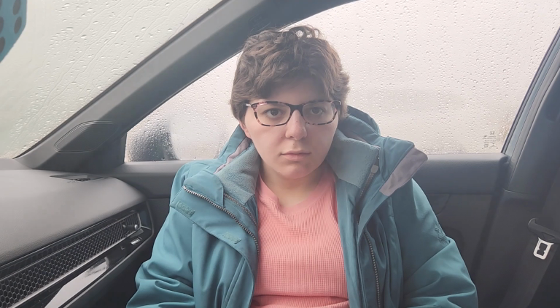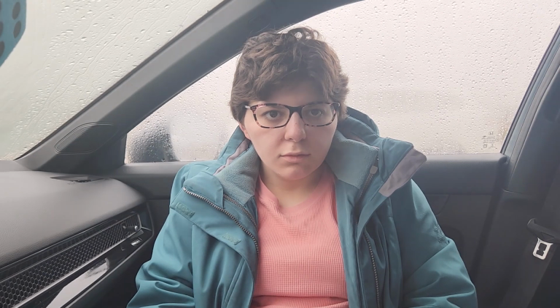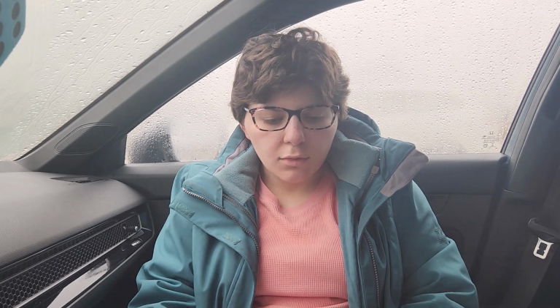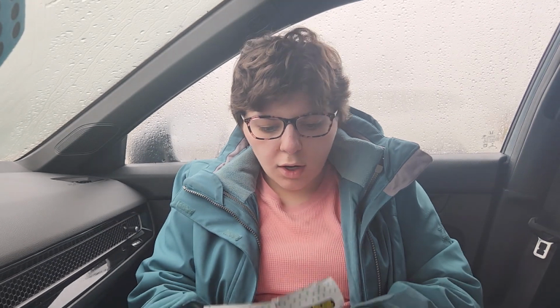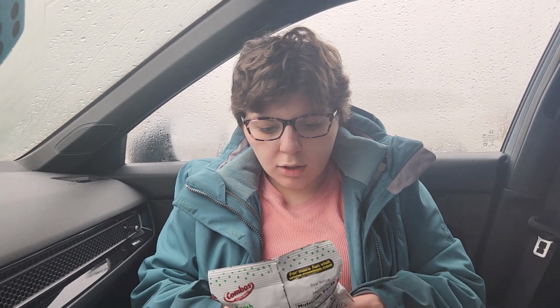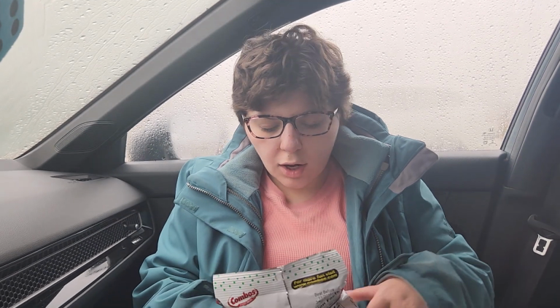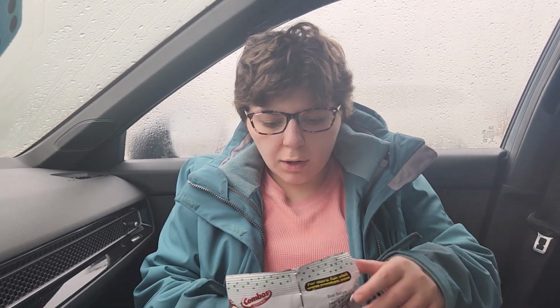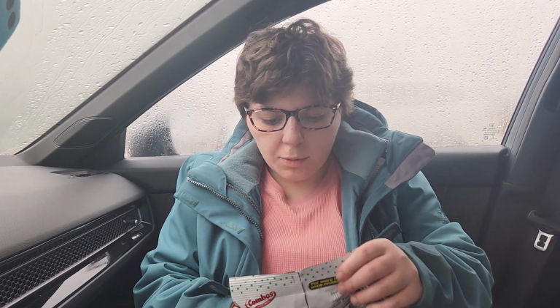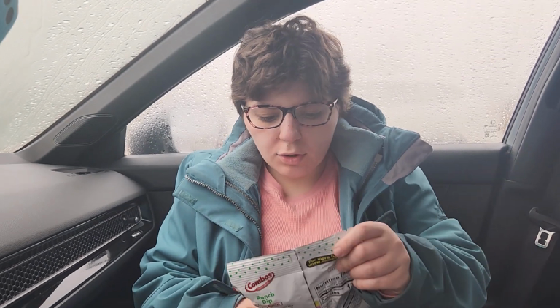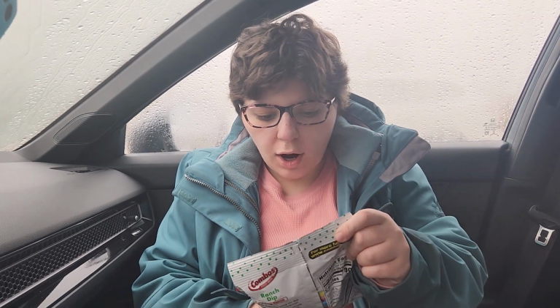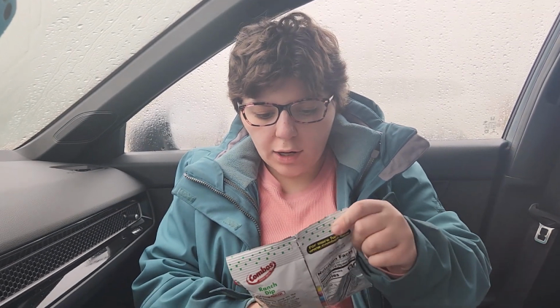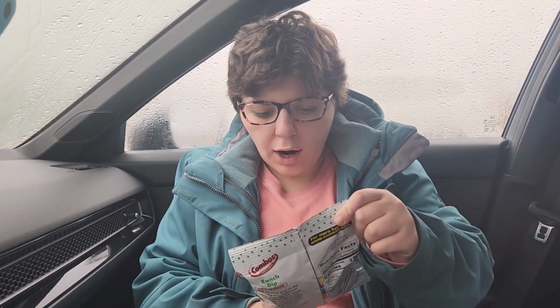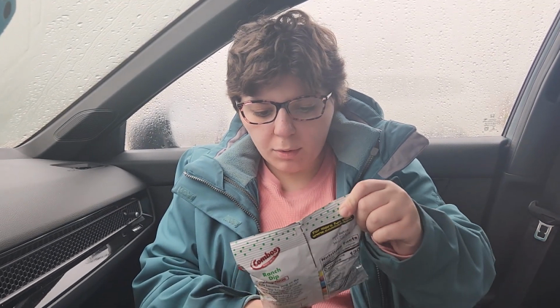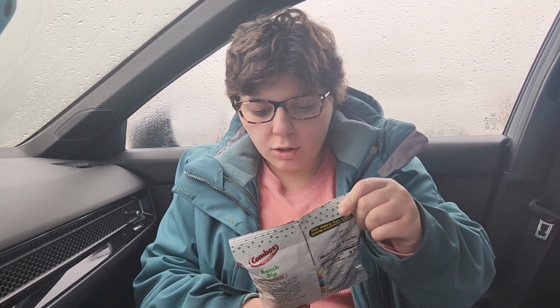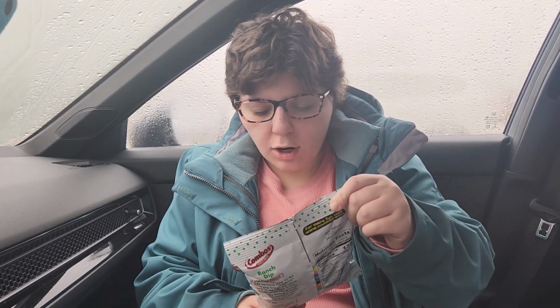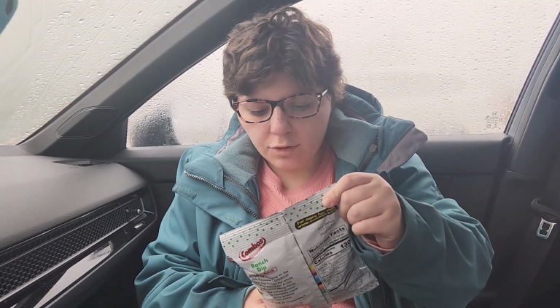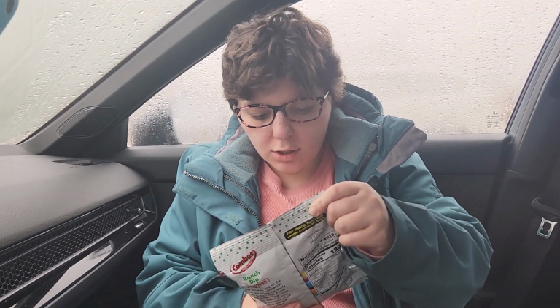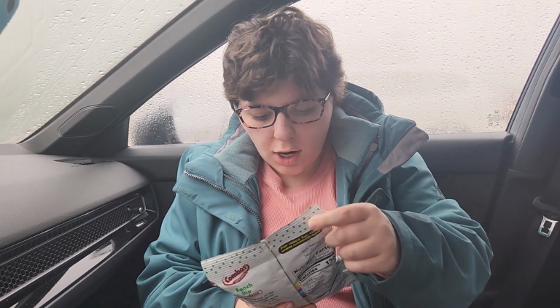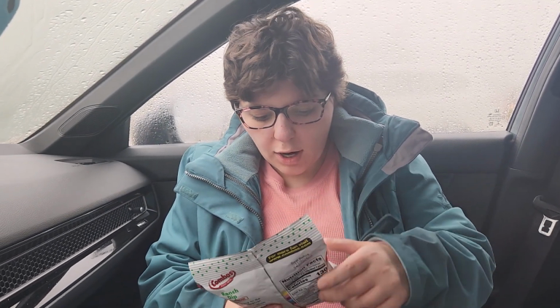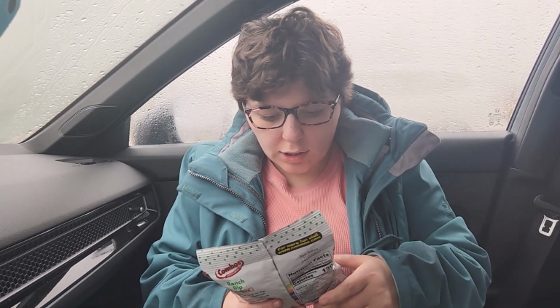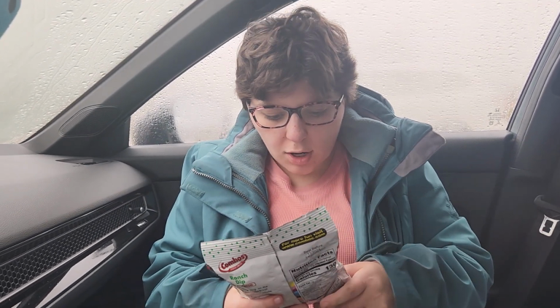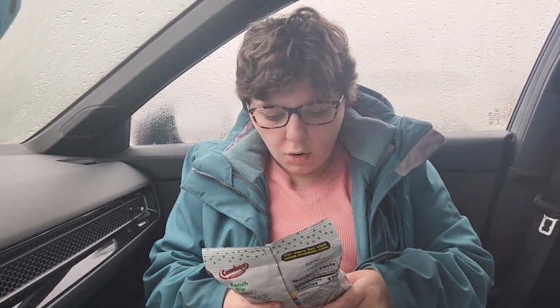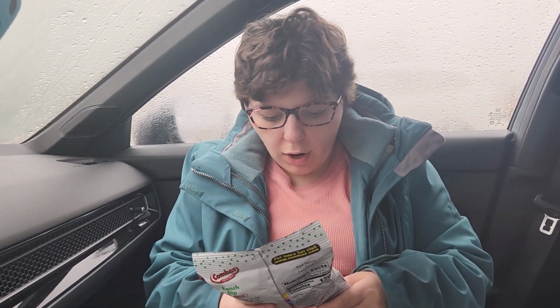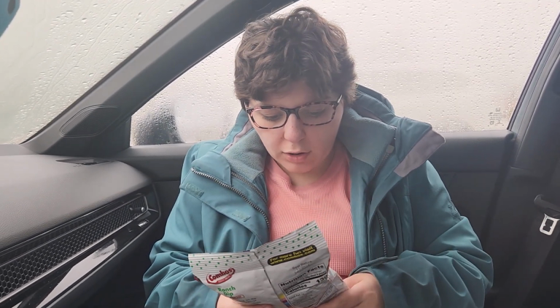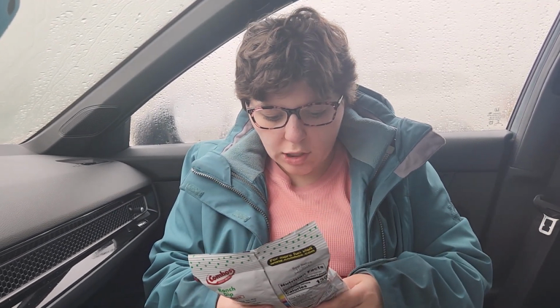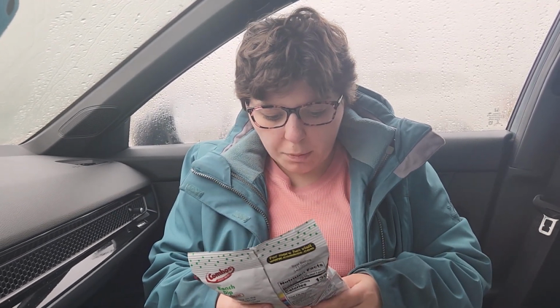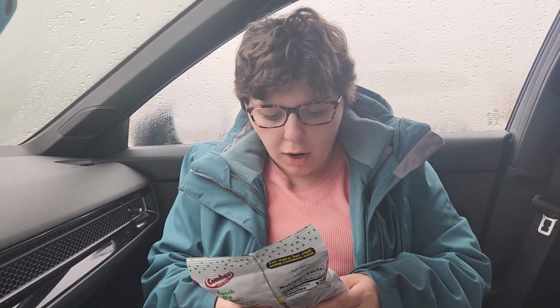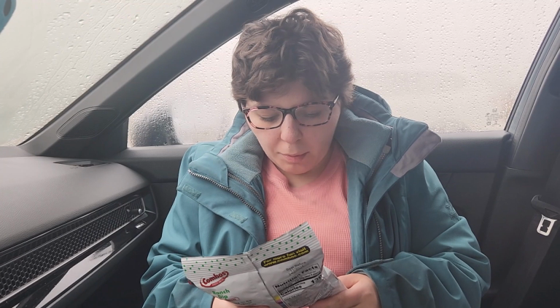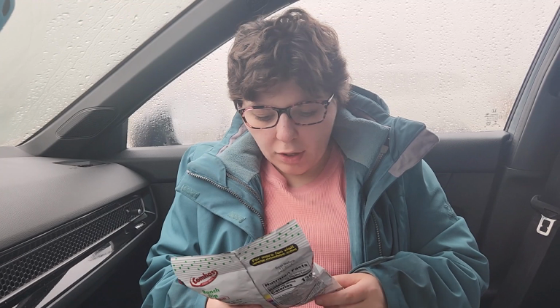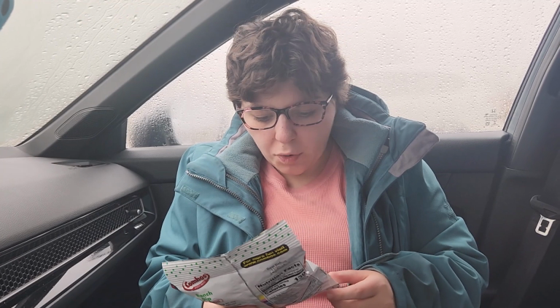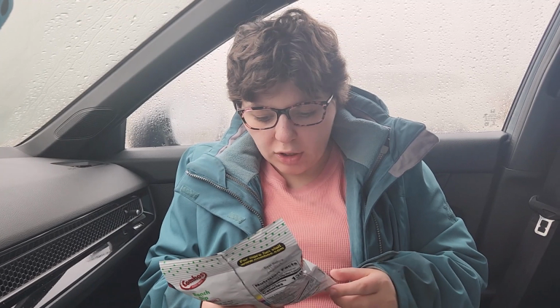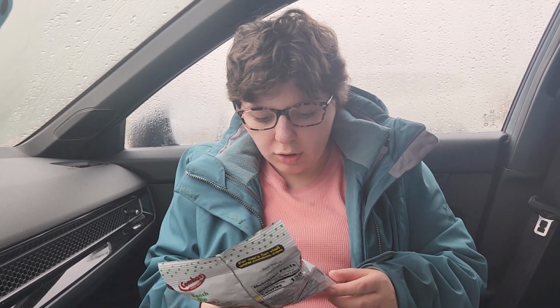Today I'm going to be trying Combo Stuffed Snacks Ranch Dip Baked Pretzel.